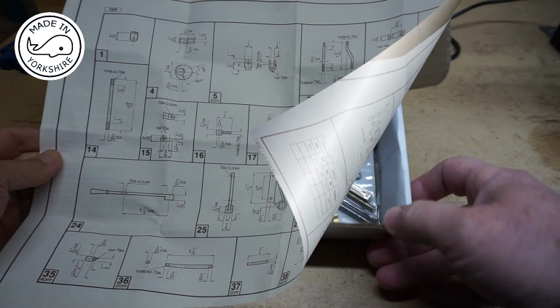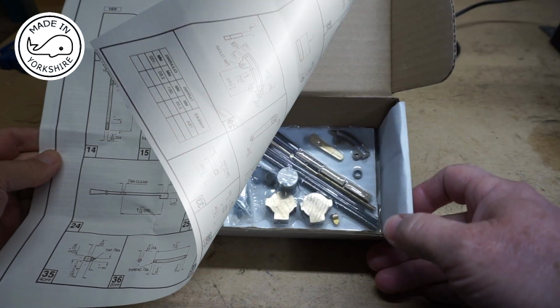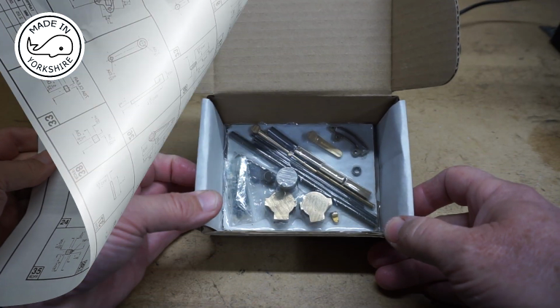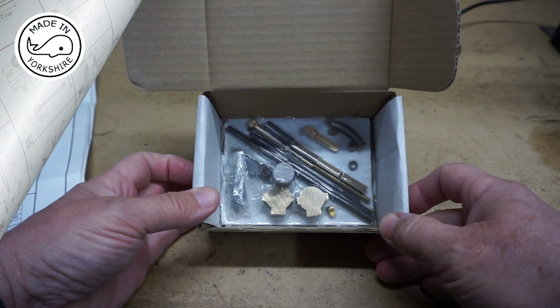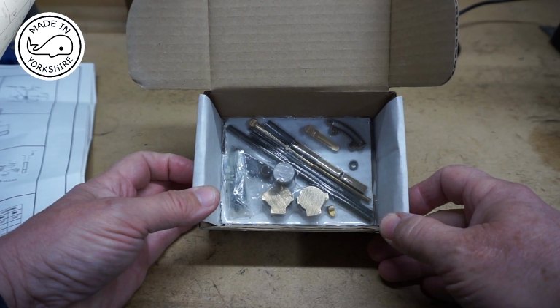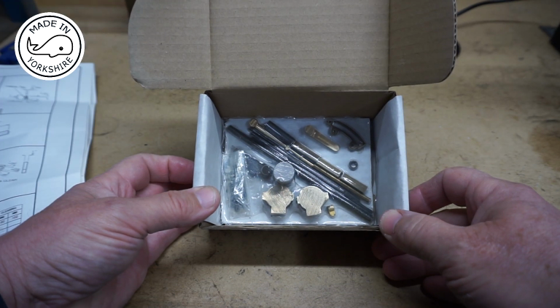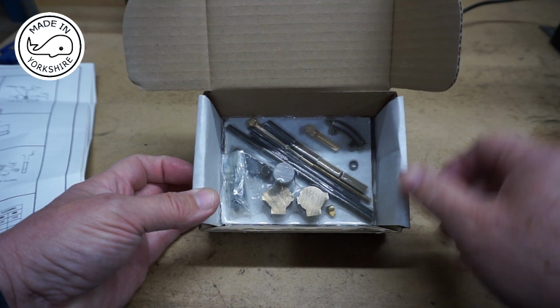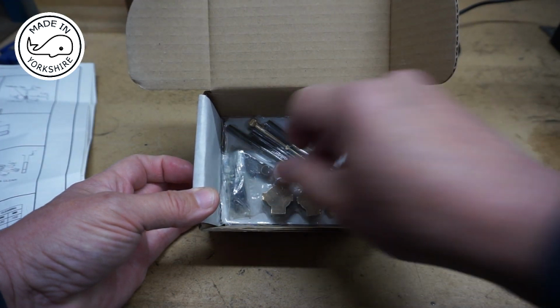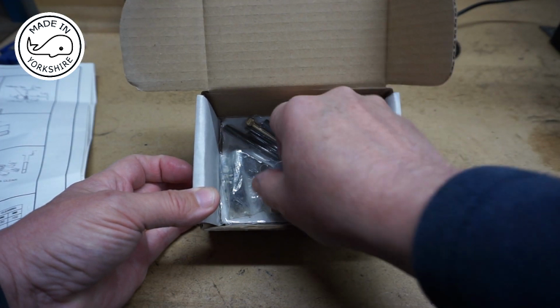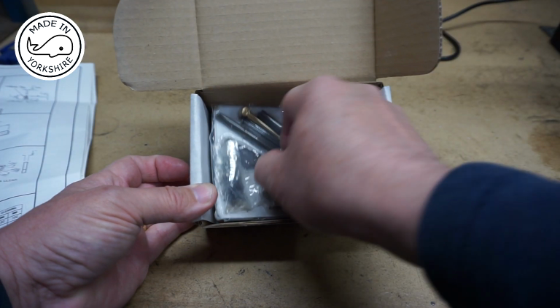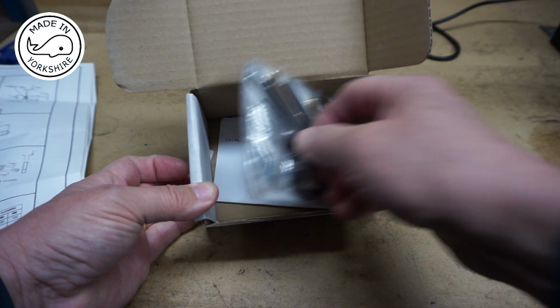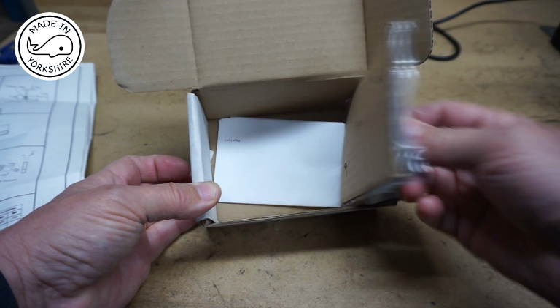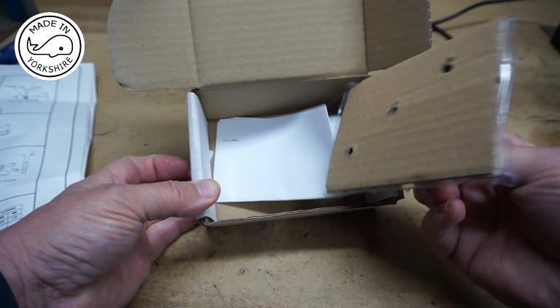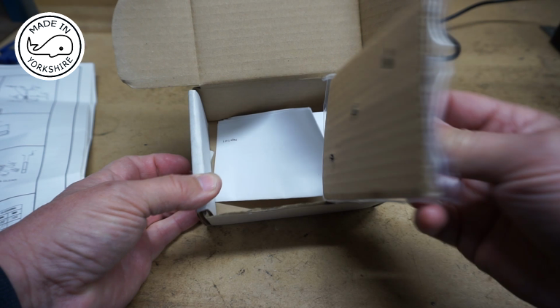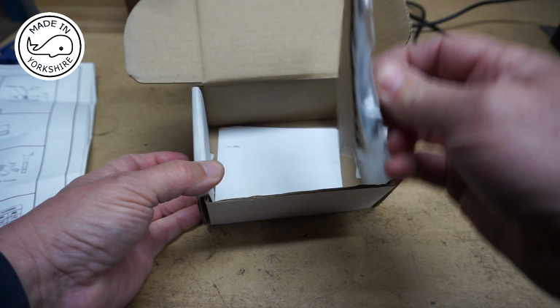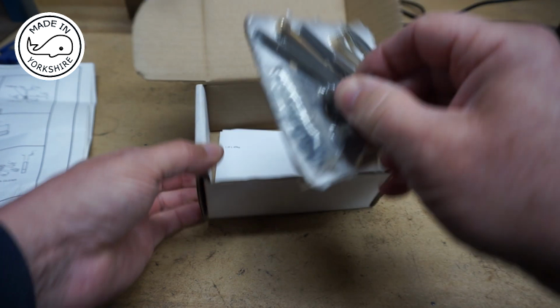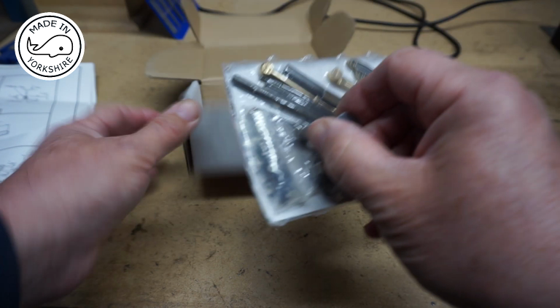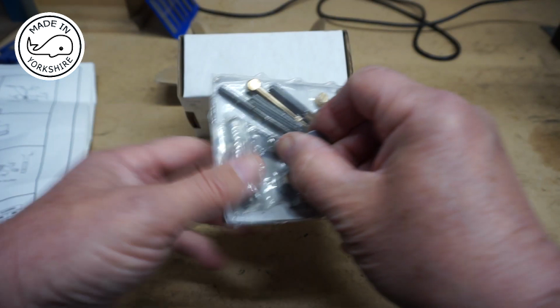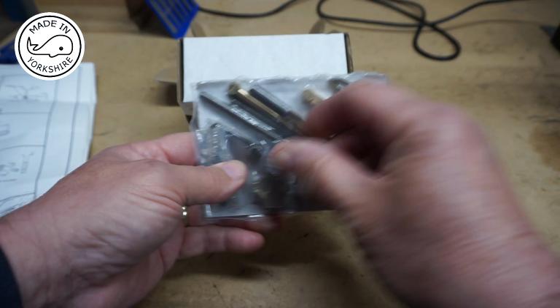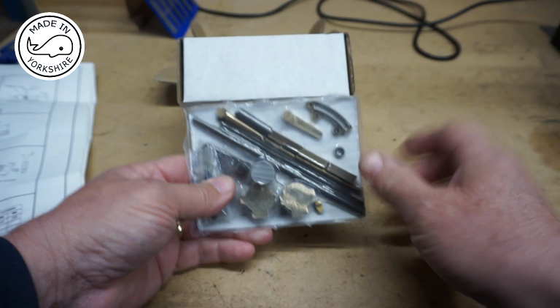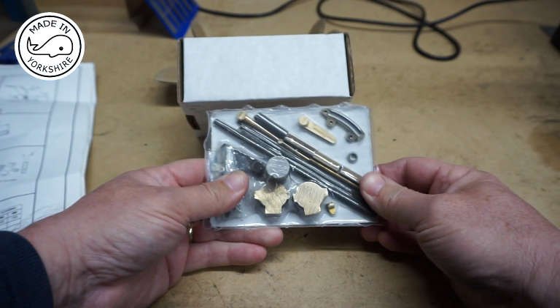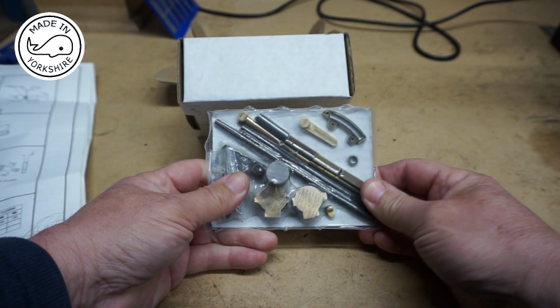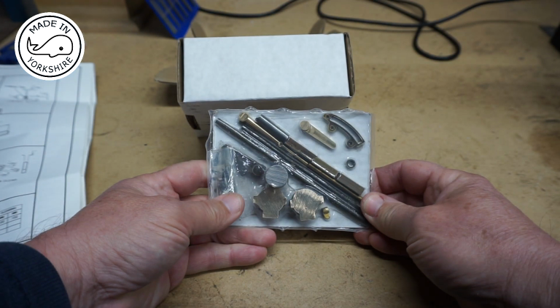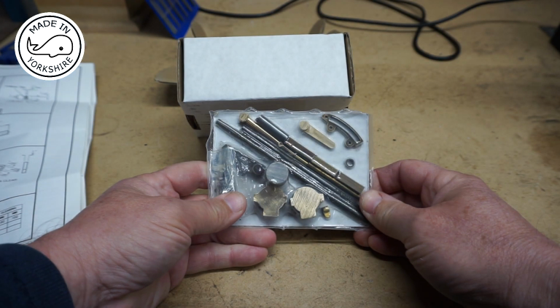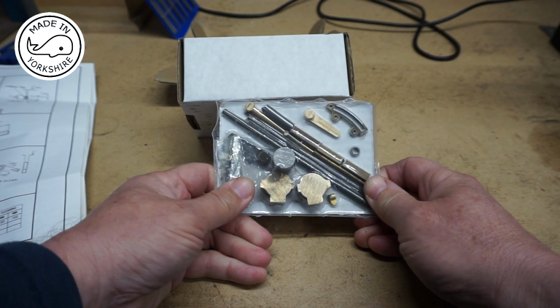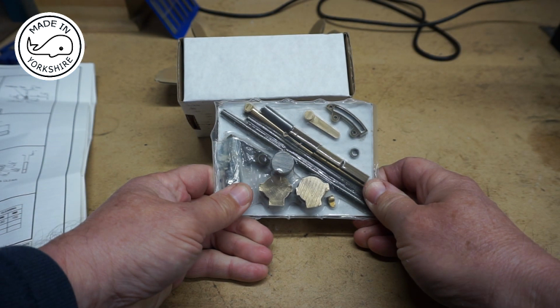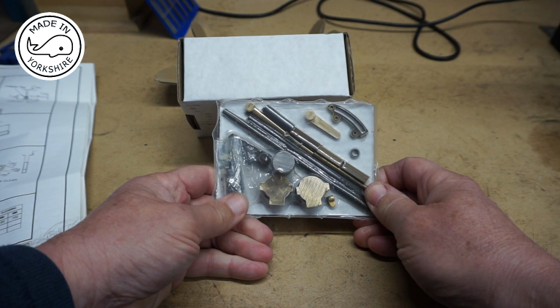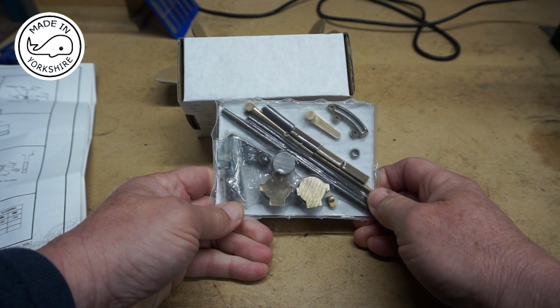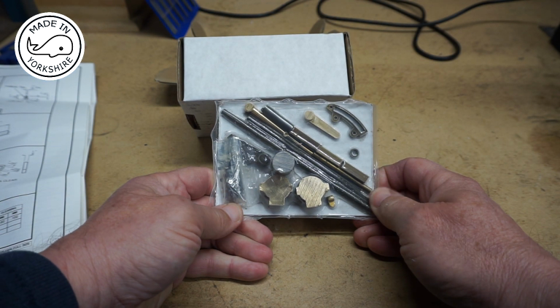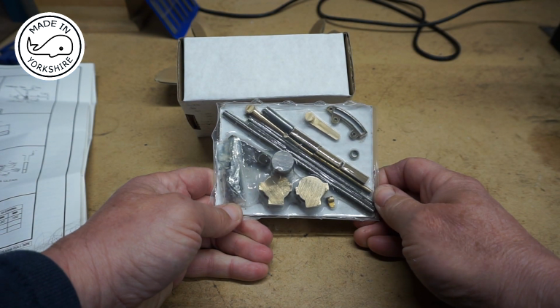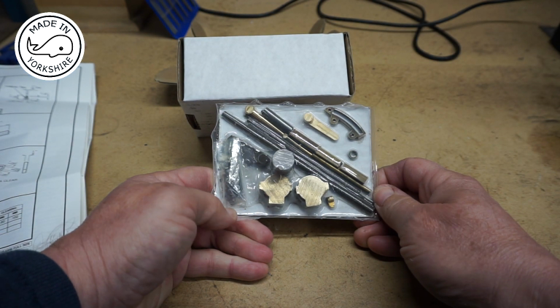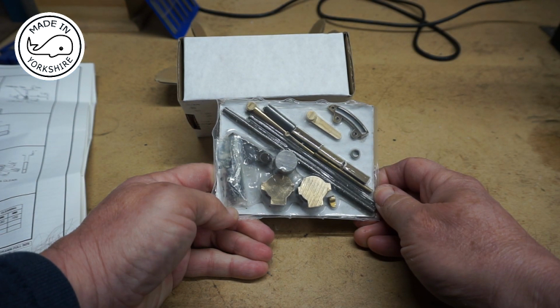The components are sort of plastic-wrapped, so I'll take those out and we'll have a closer look.